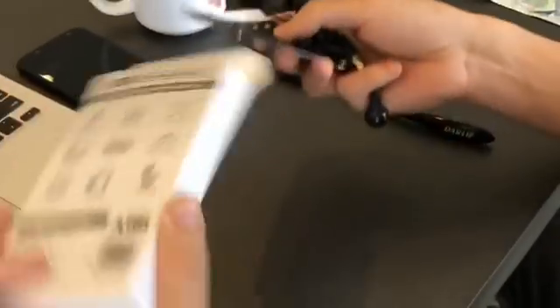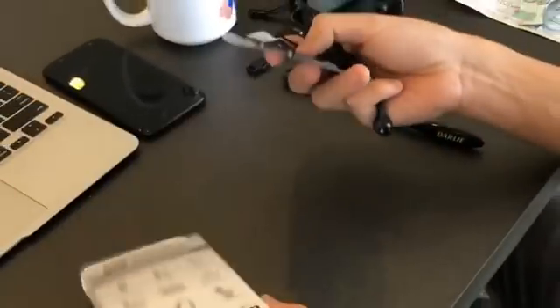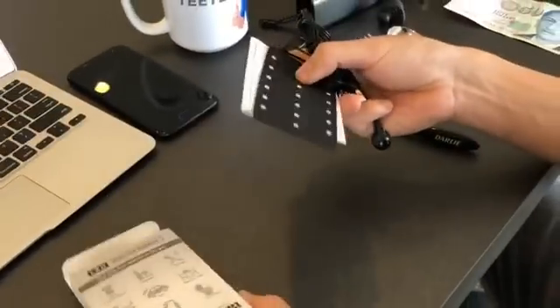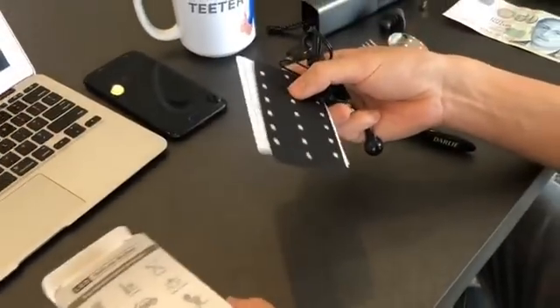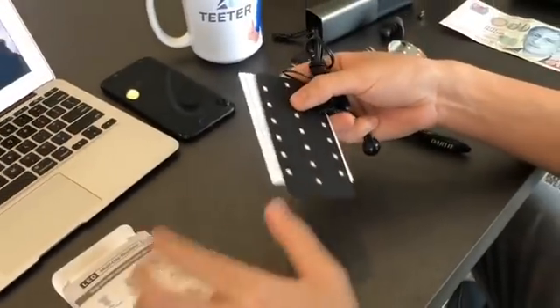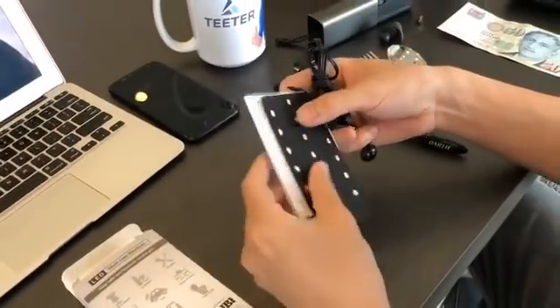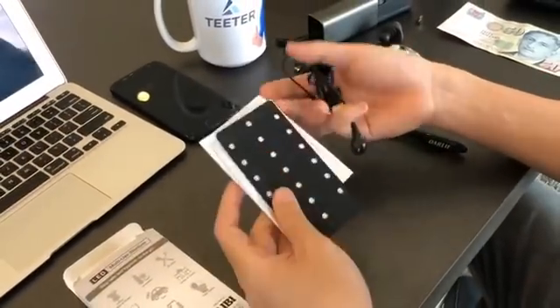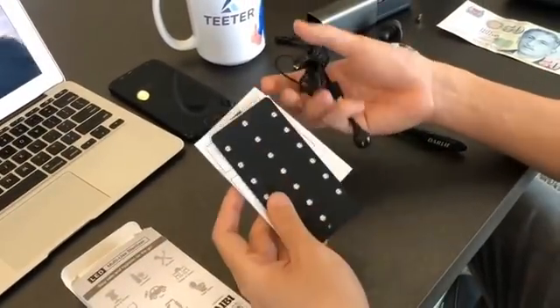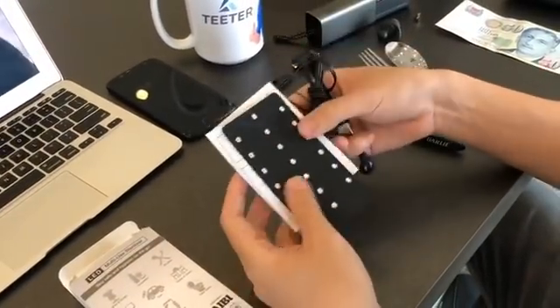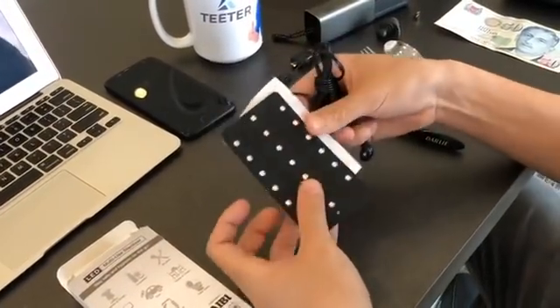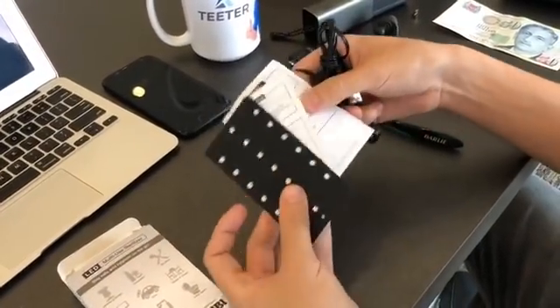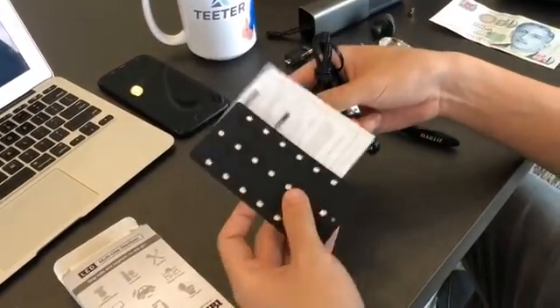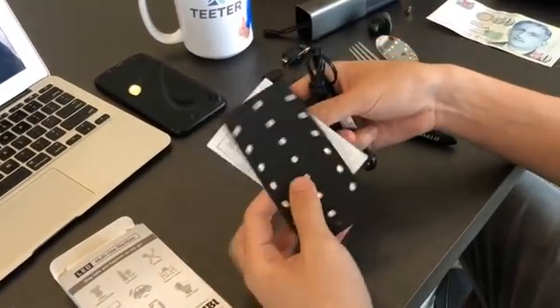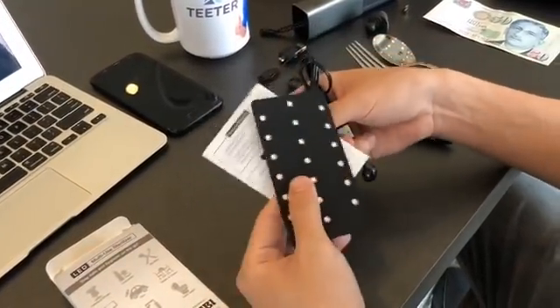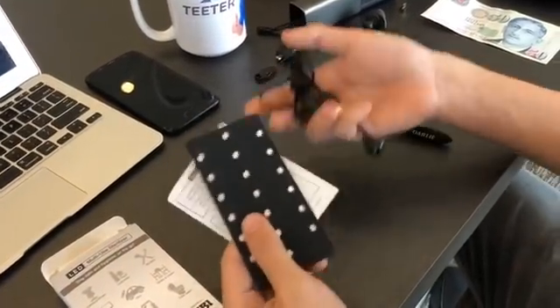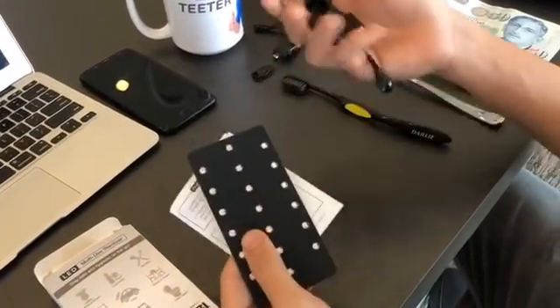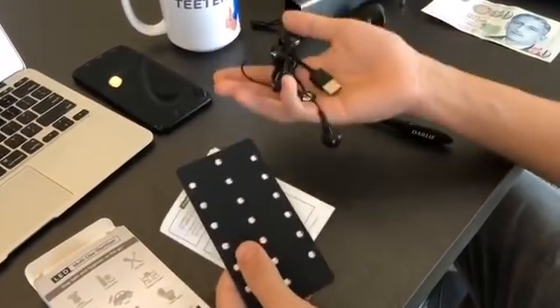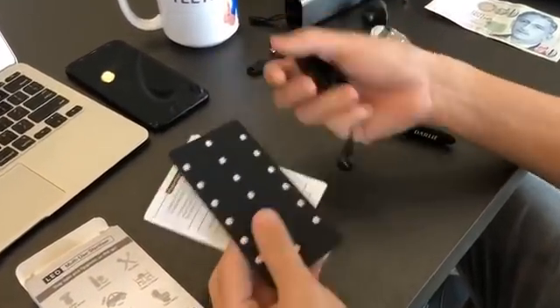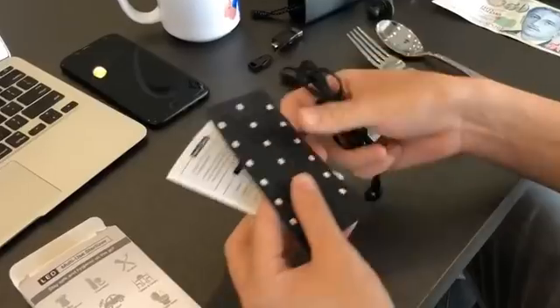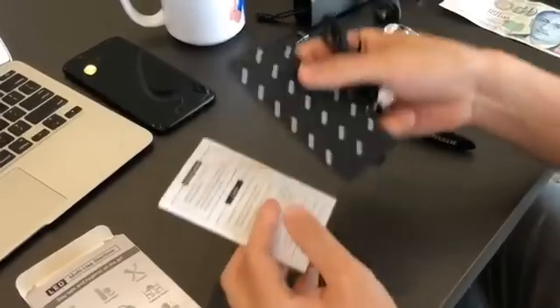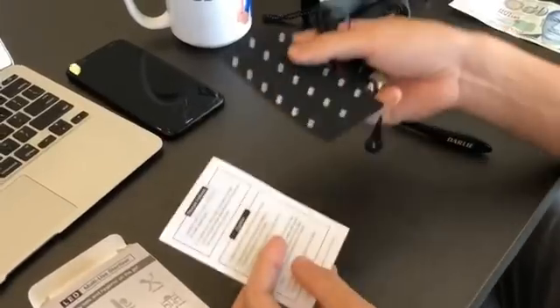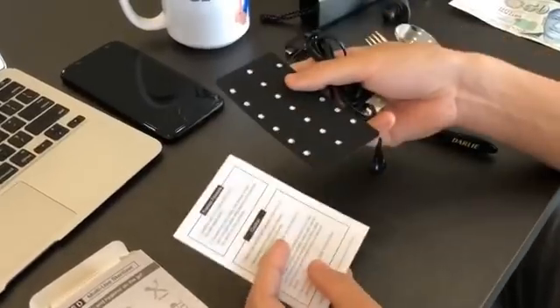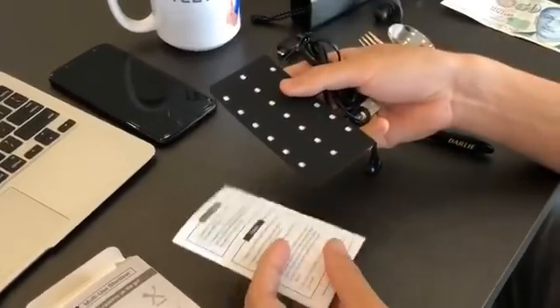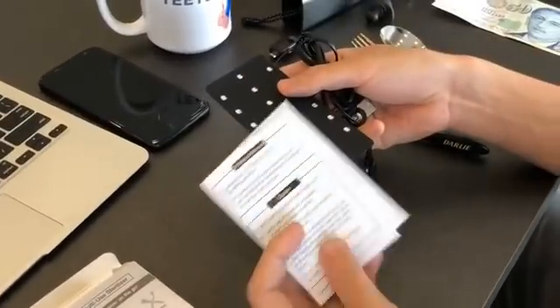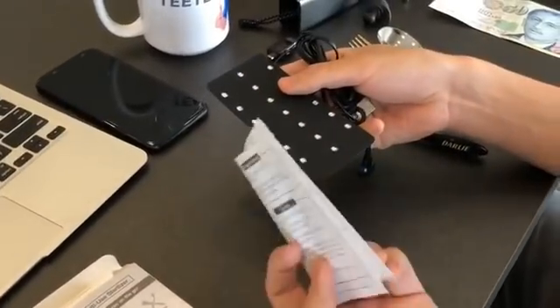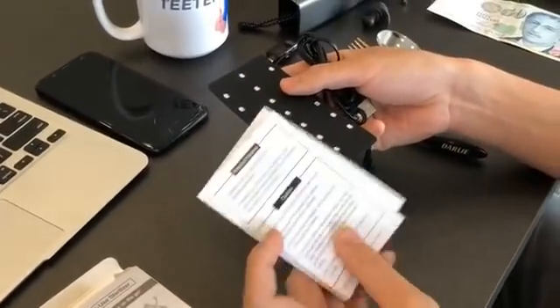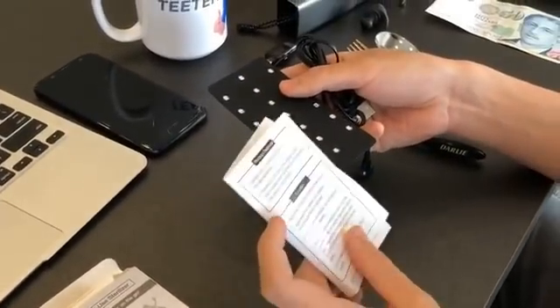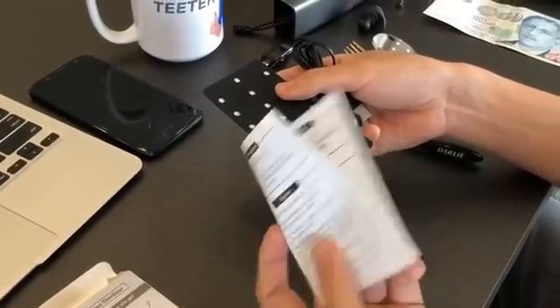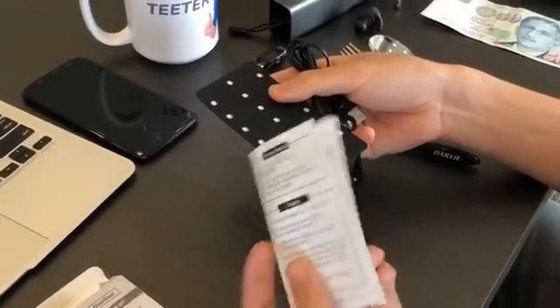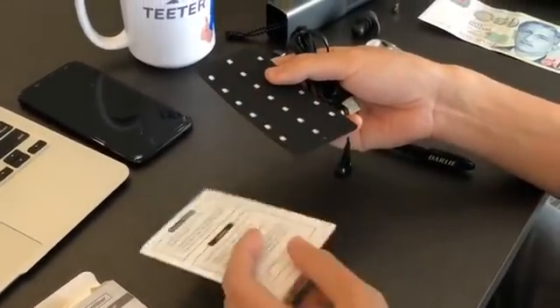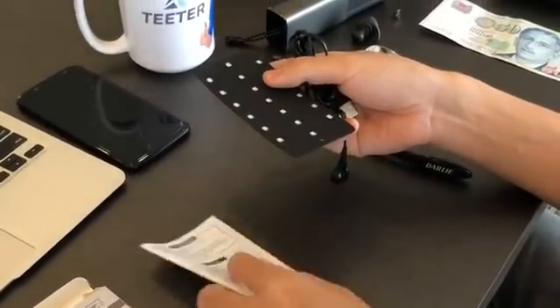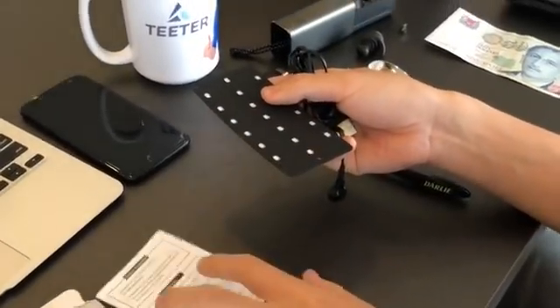Okay, we can see it's very user-friendly — just three items in the box: the charging cable, the module itself, and the instruction booklet.